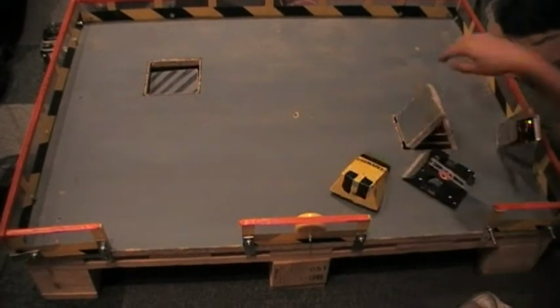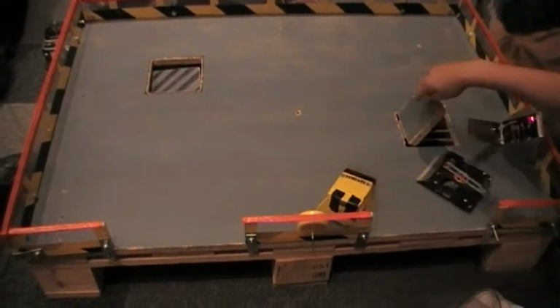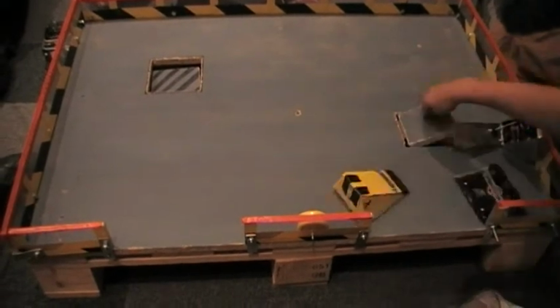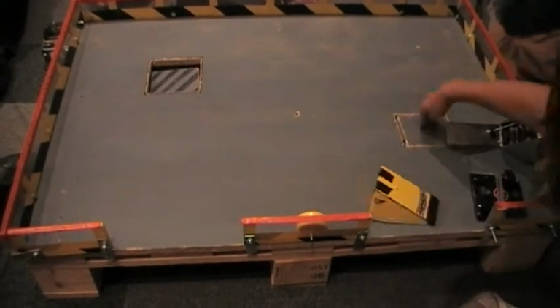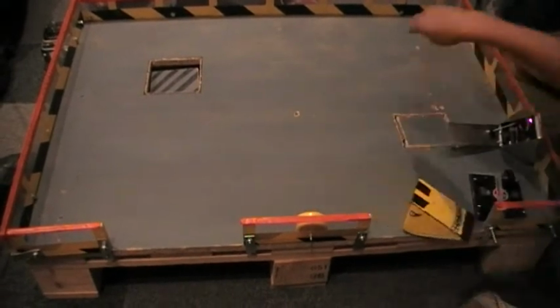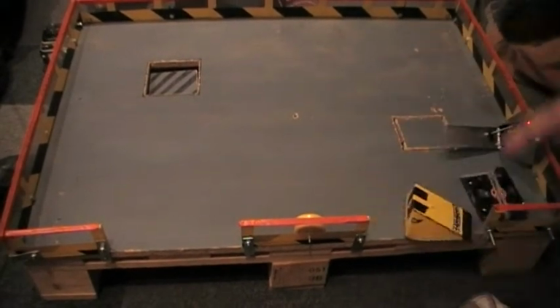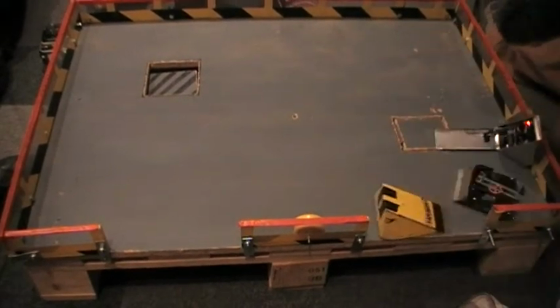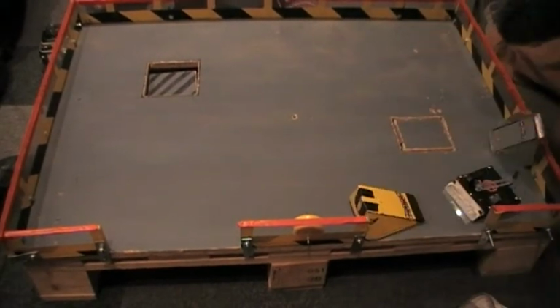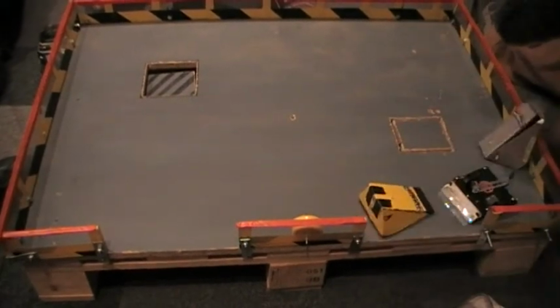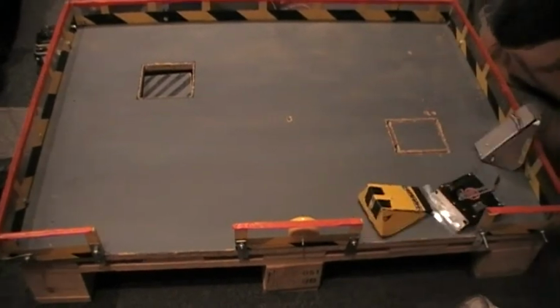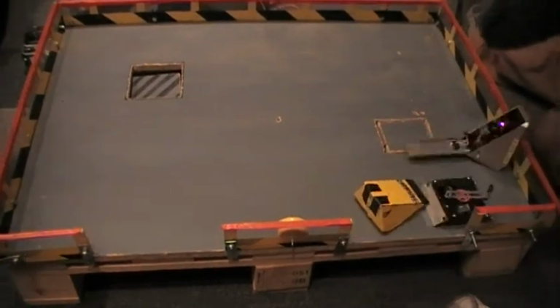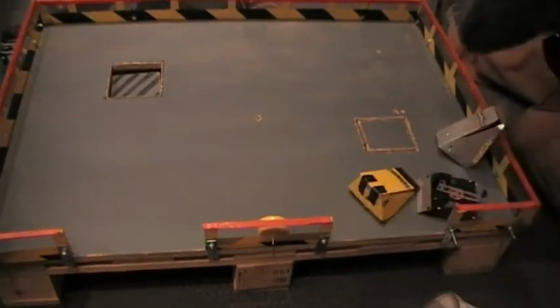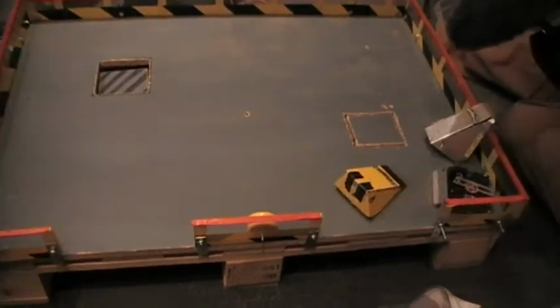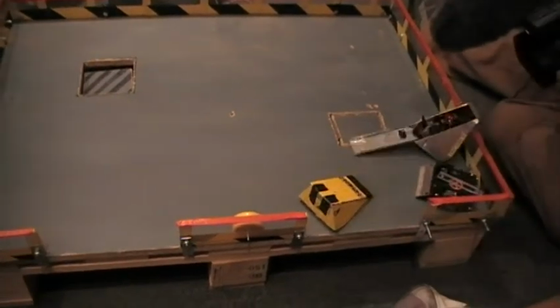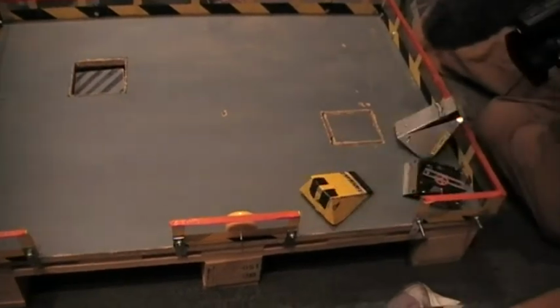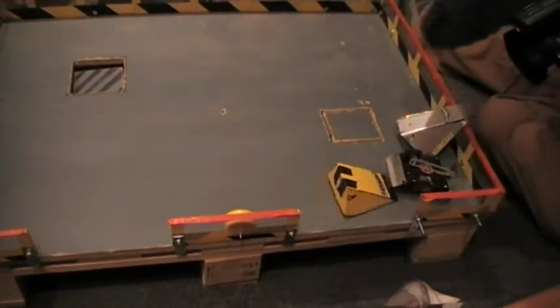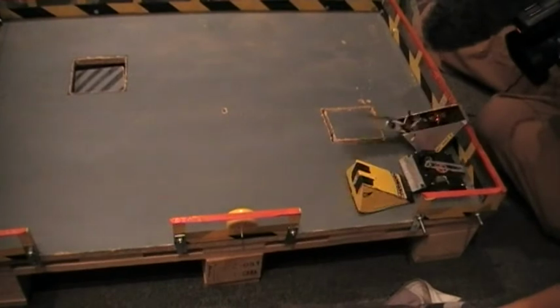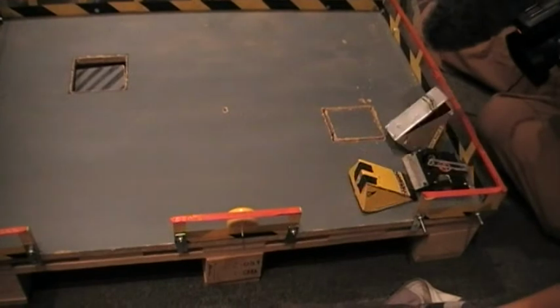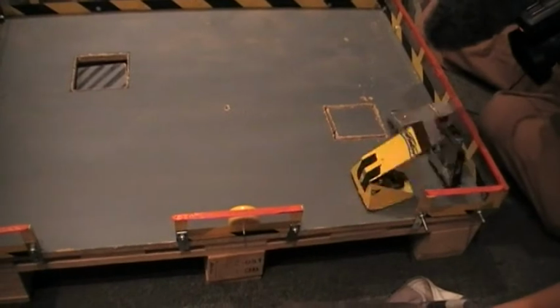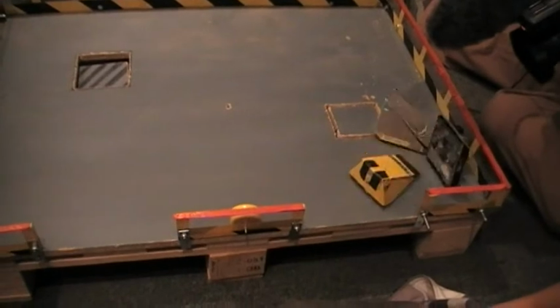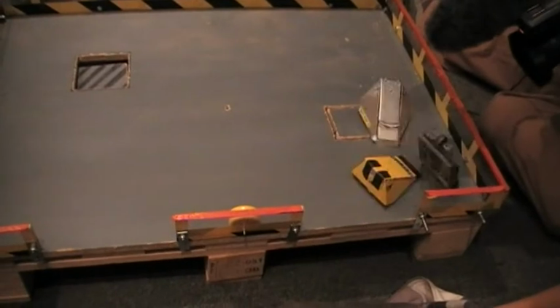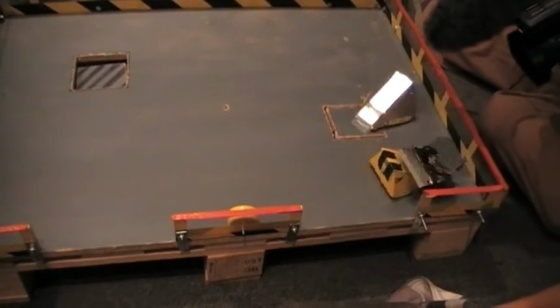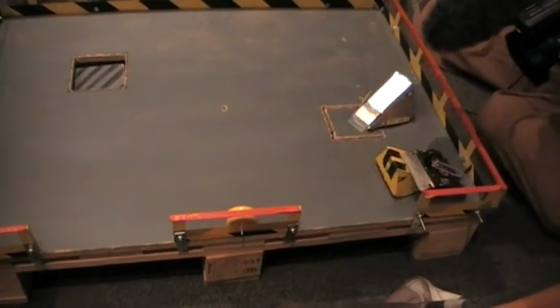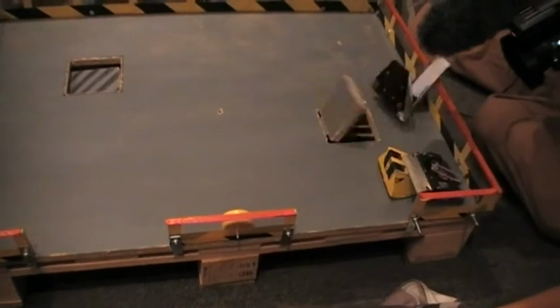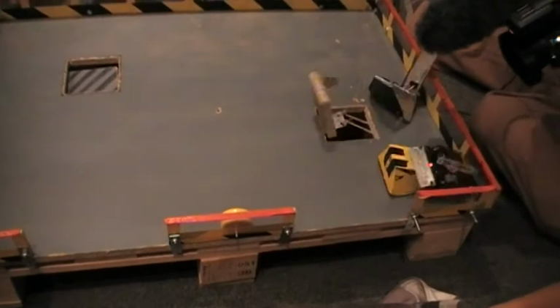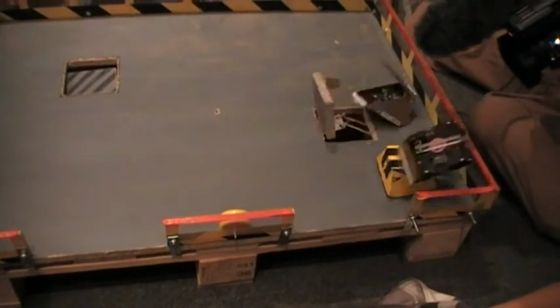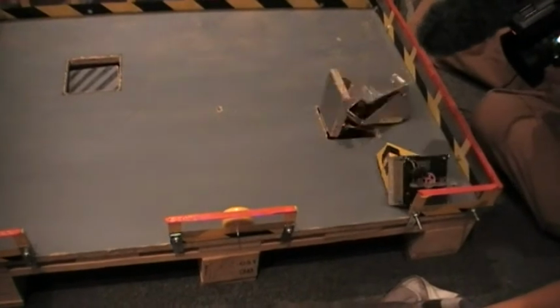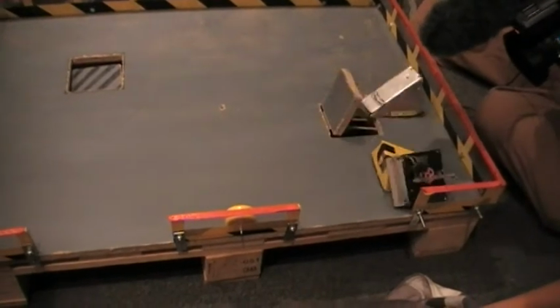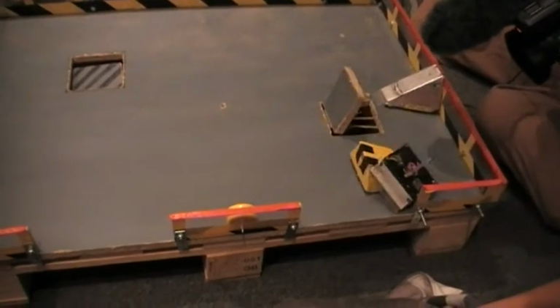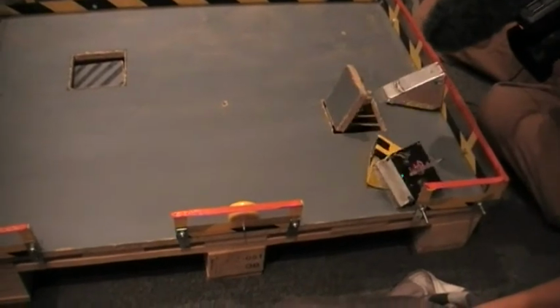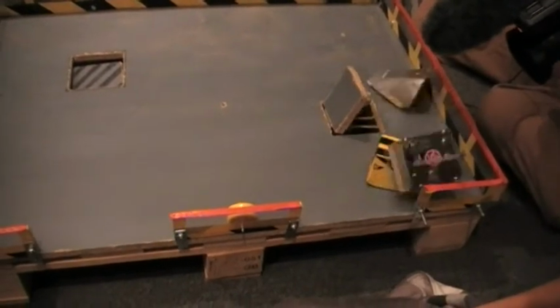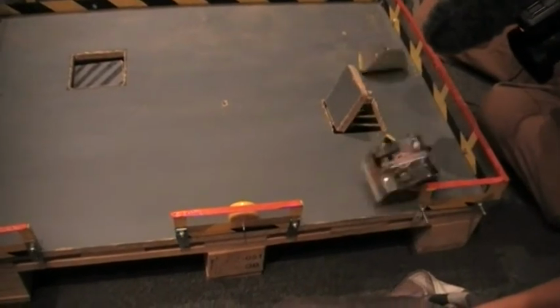I've had an encounter with a spinner recently, and it only took me about 10 minutes to repair — and it was really depressing.